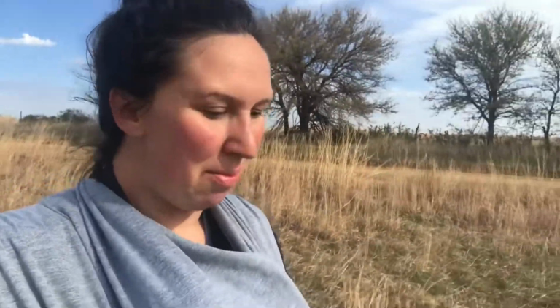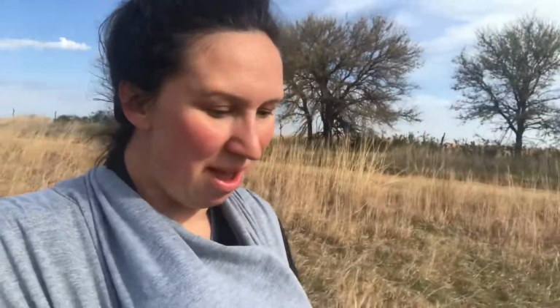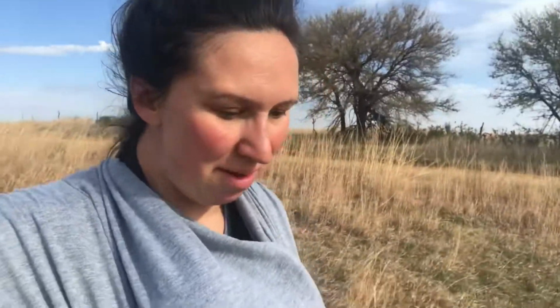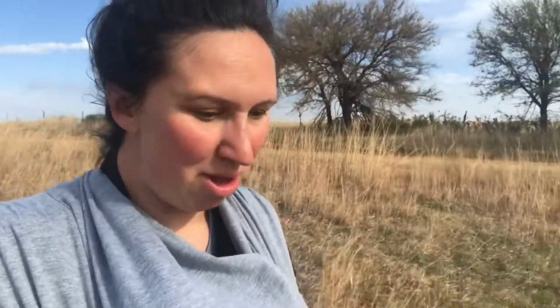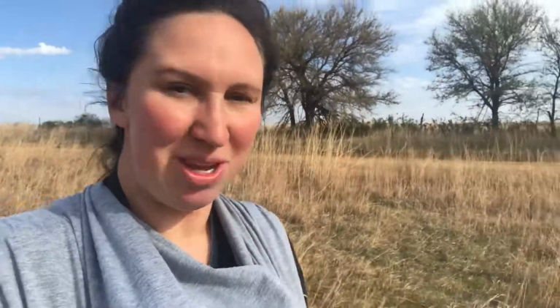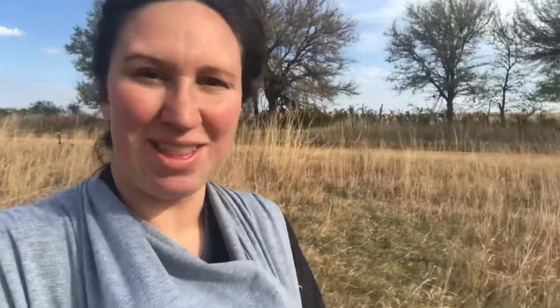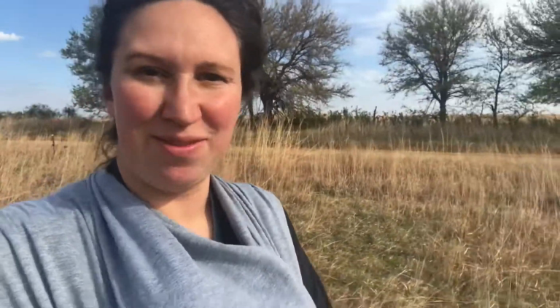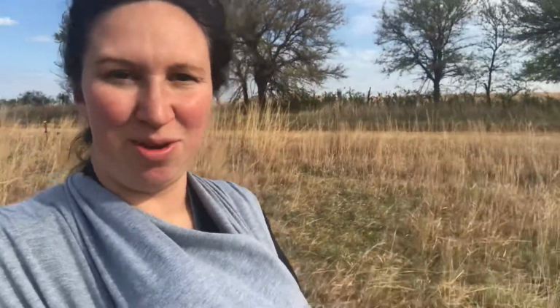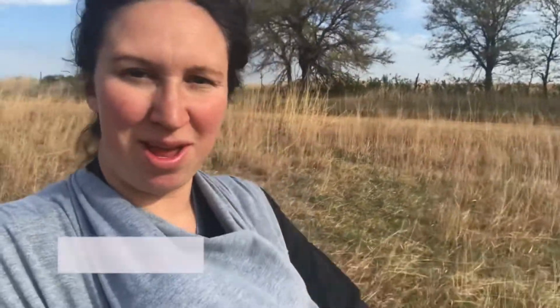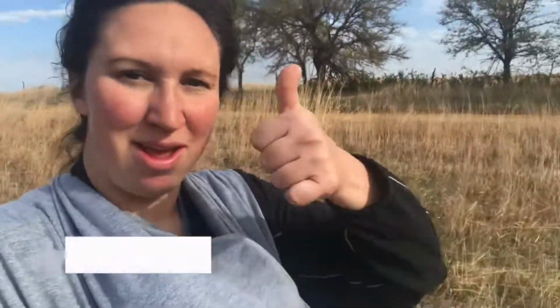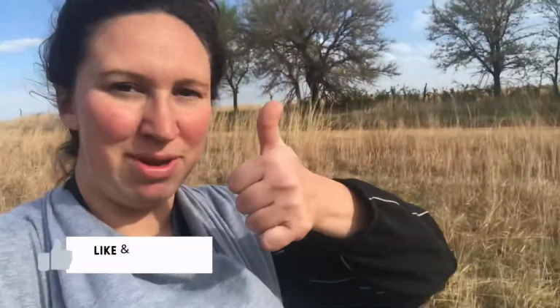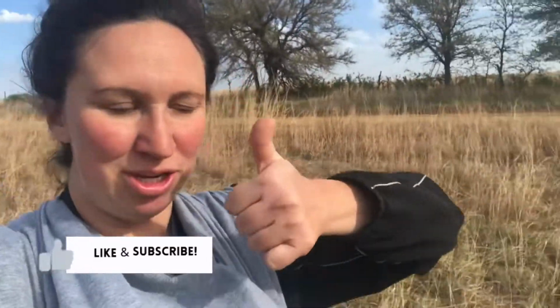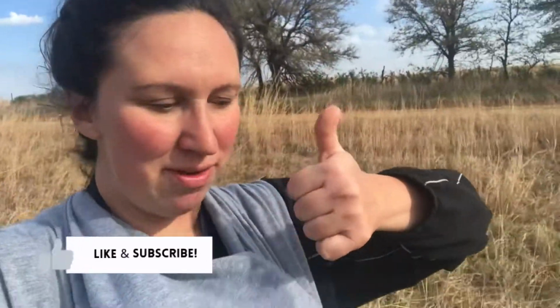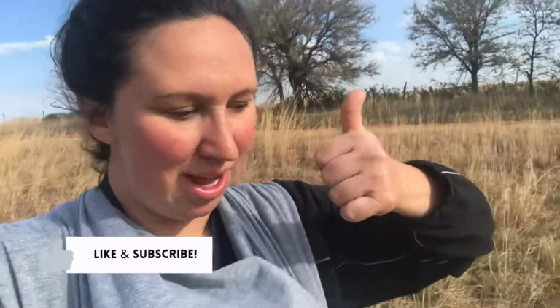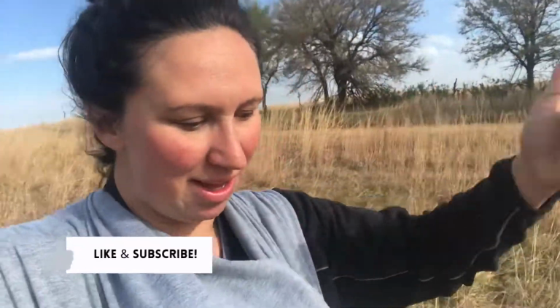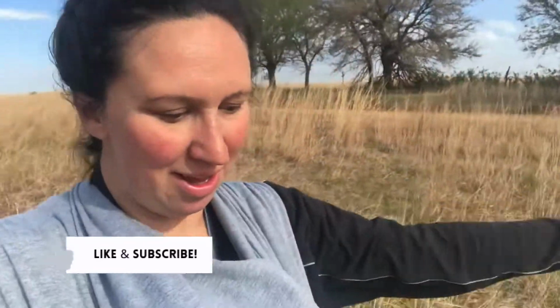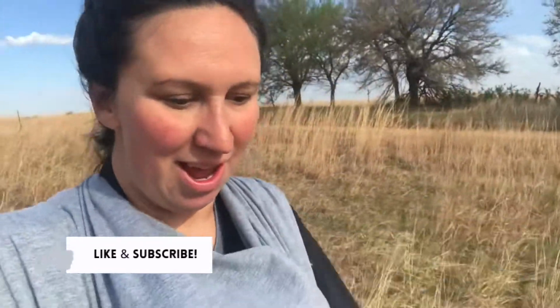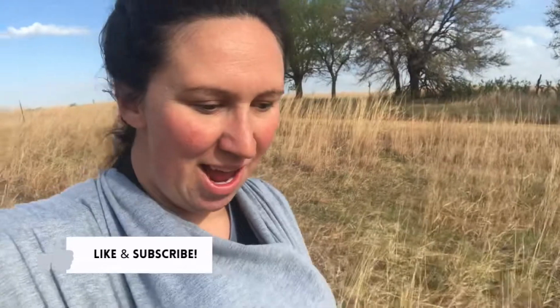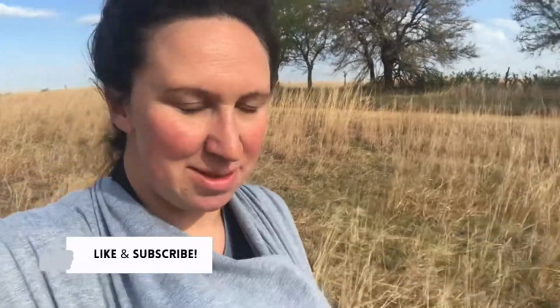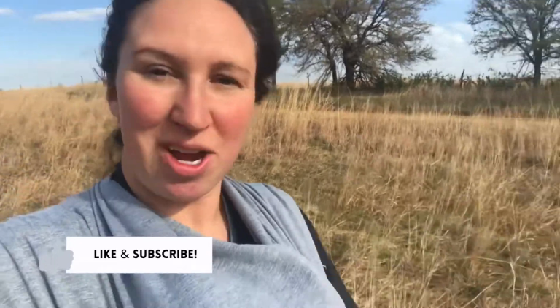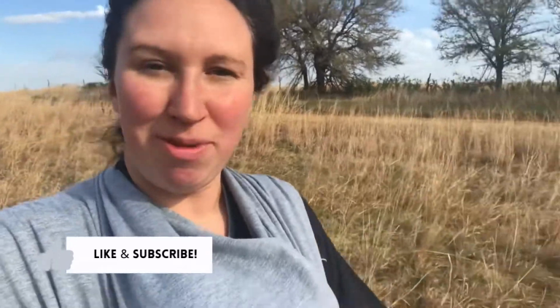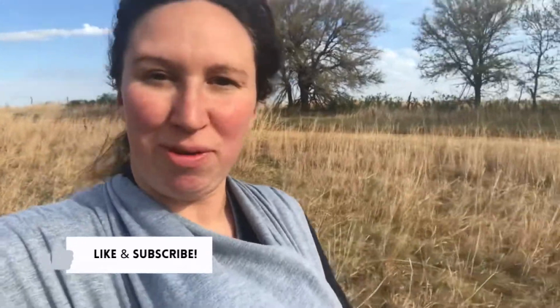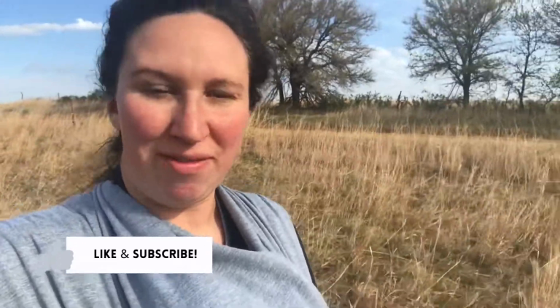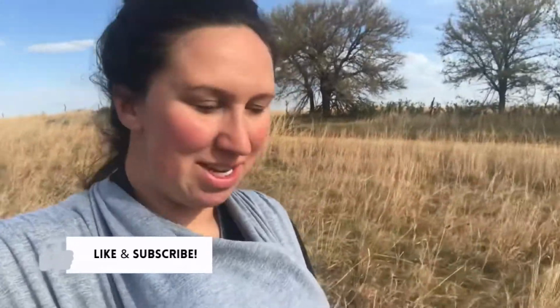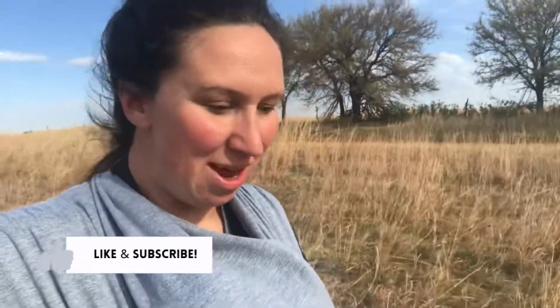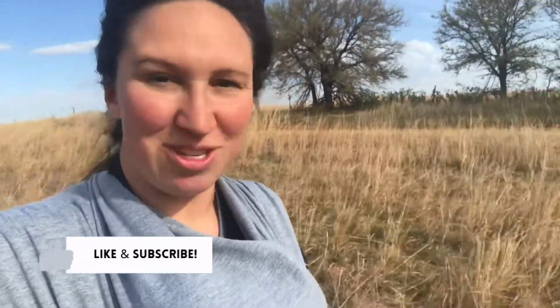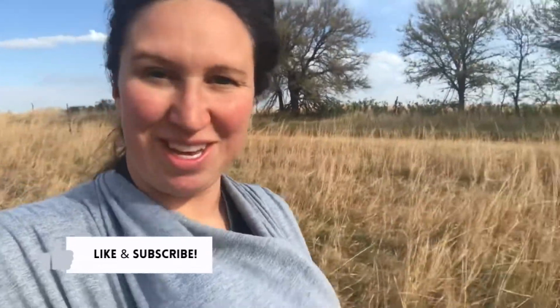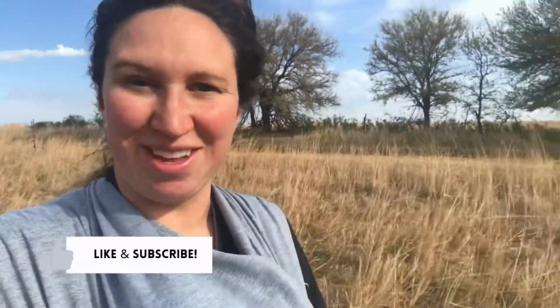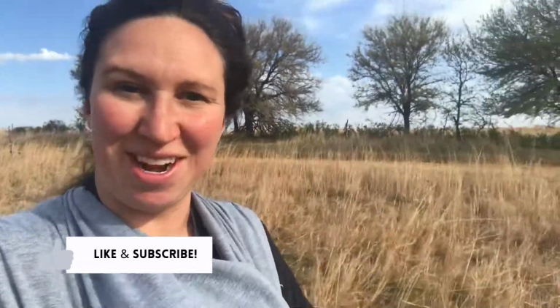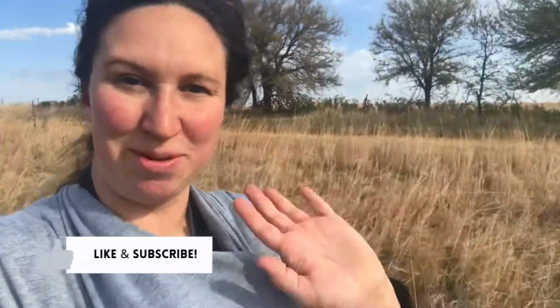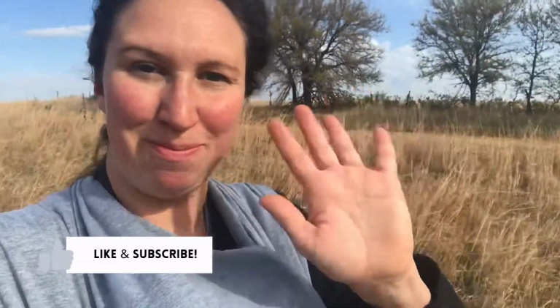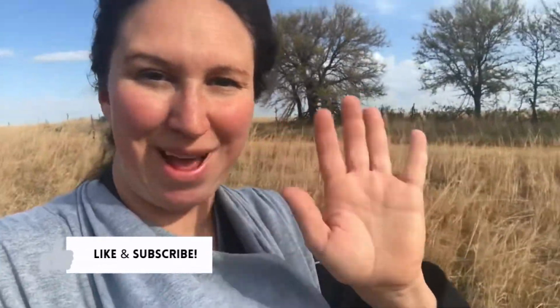I hope you guys liked this video. Make sure you give it a like and subscribe if you haven't, and we'll see you on the next one. Bye!